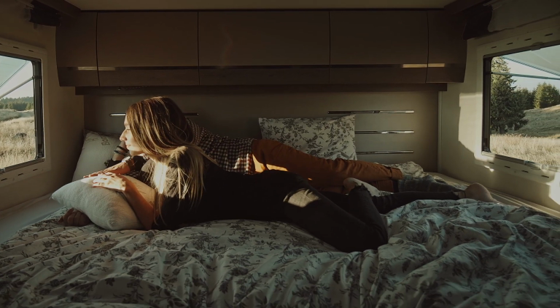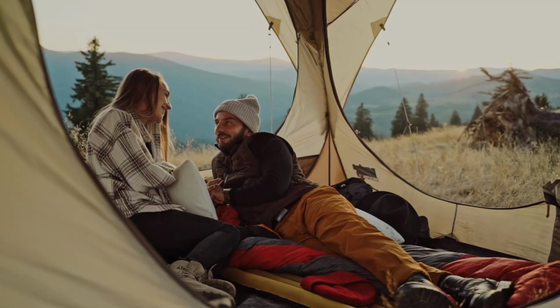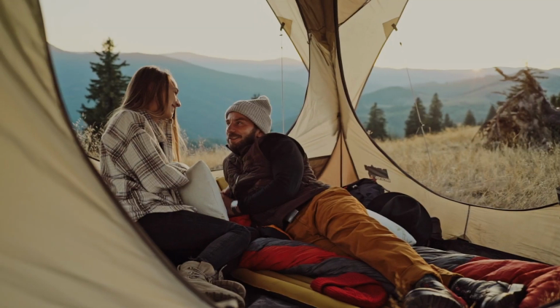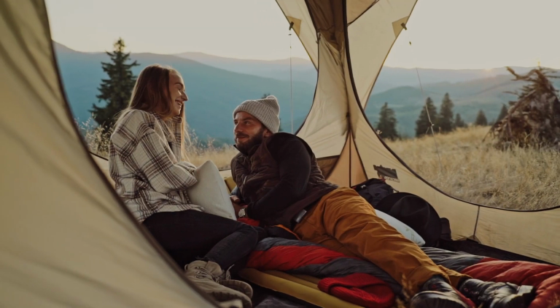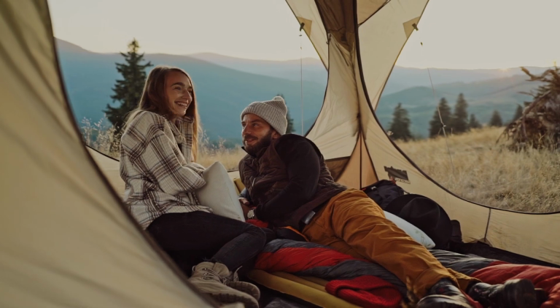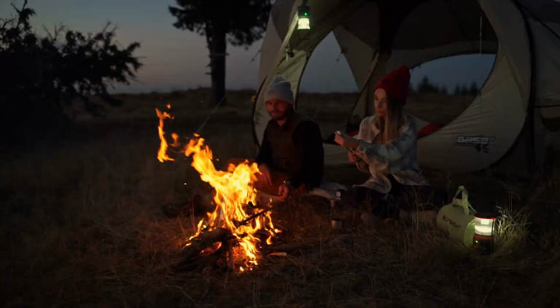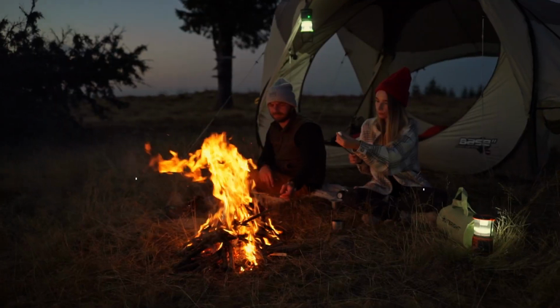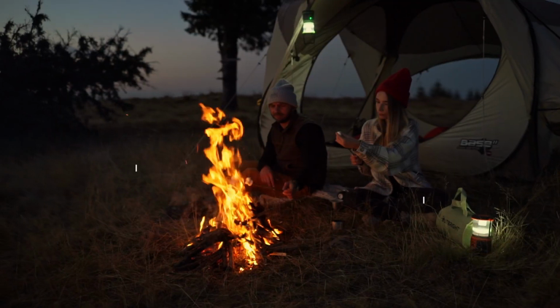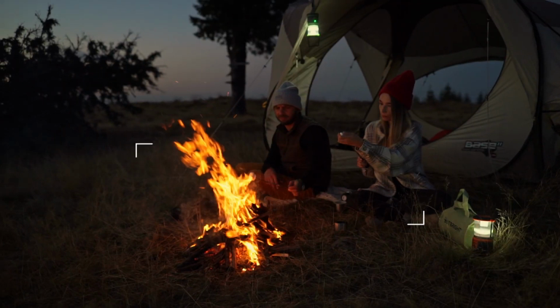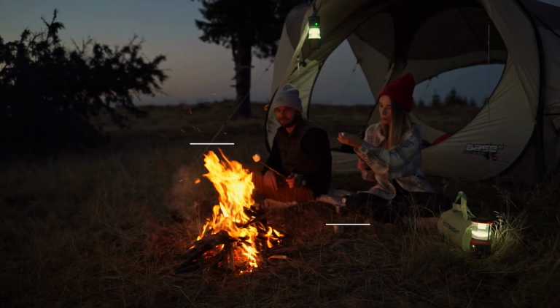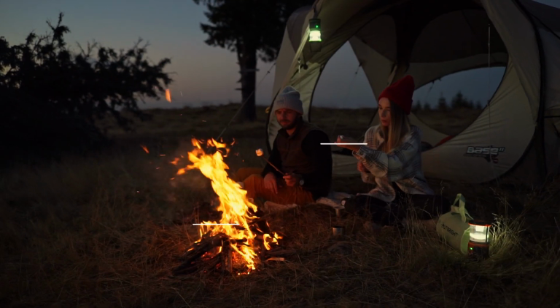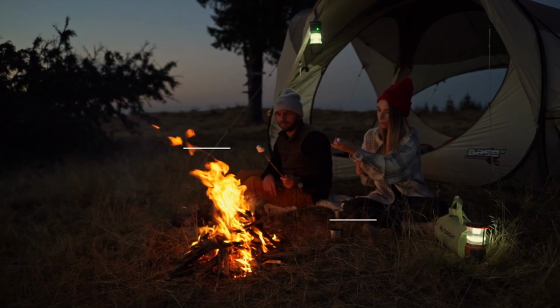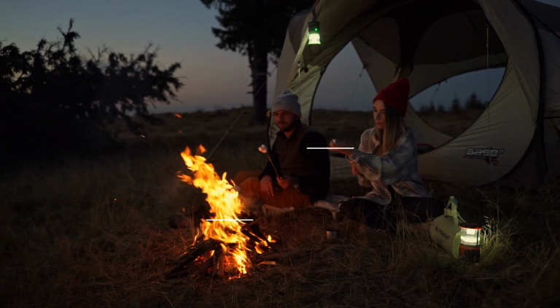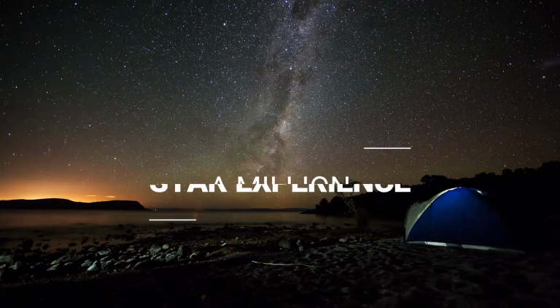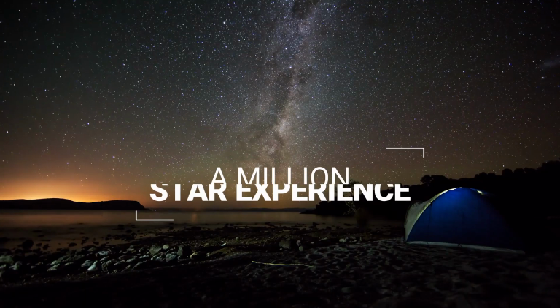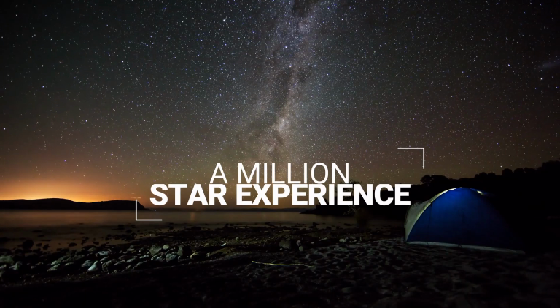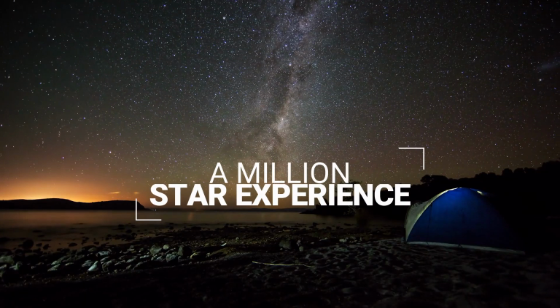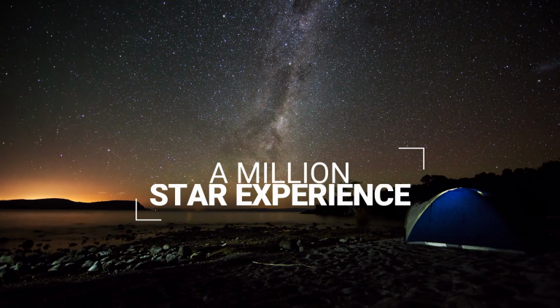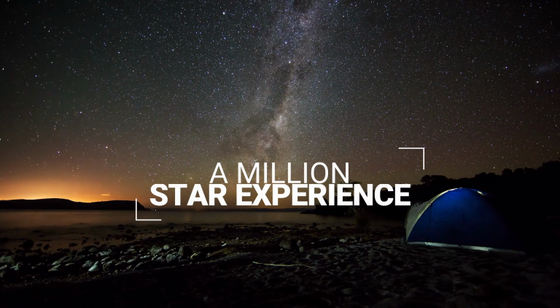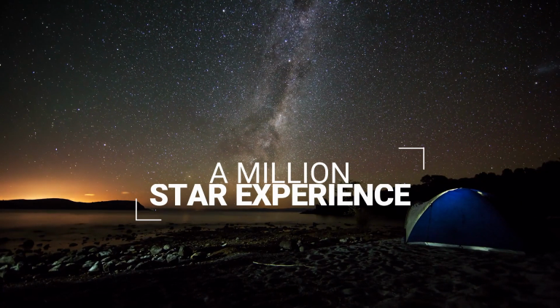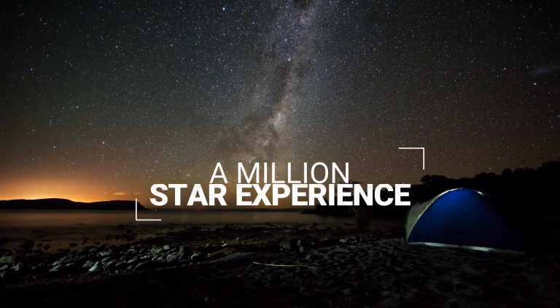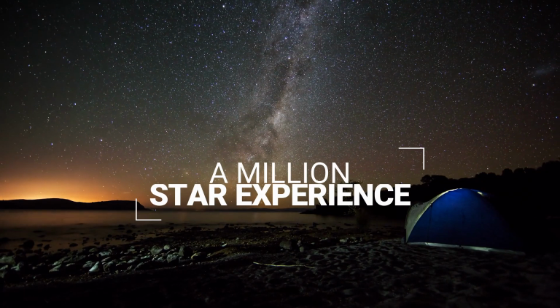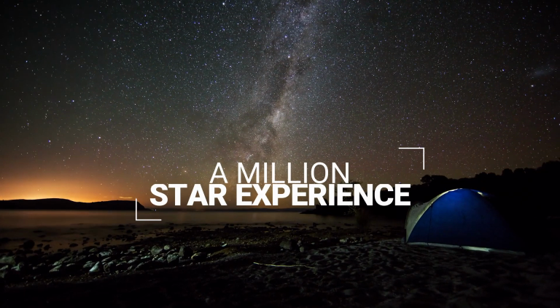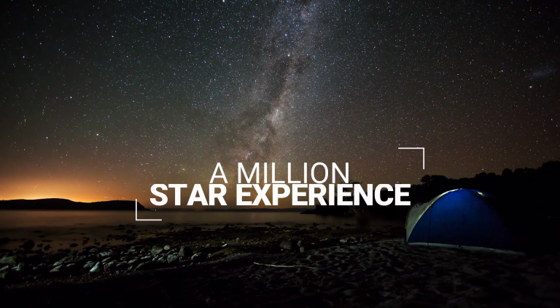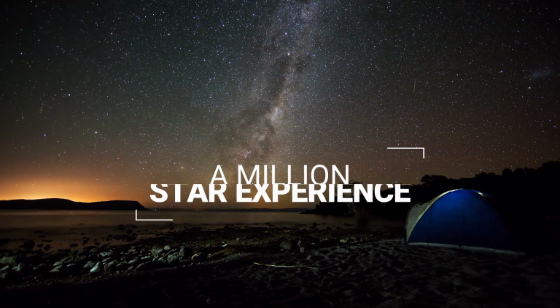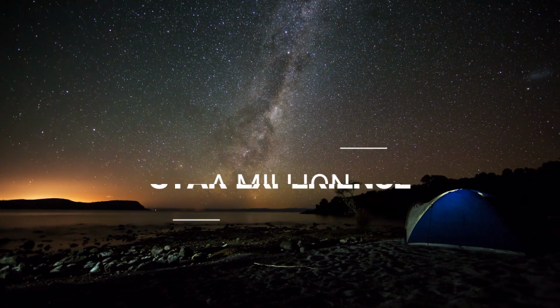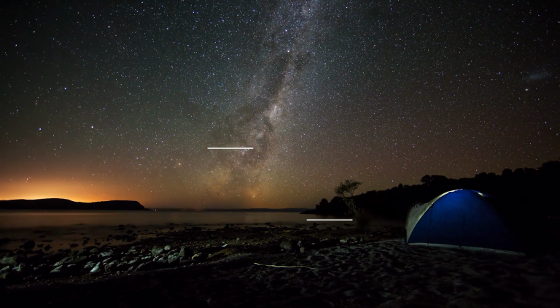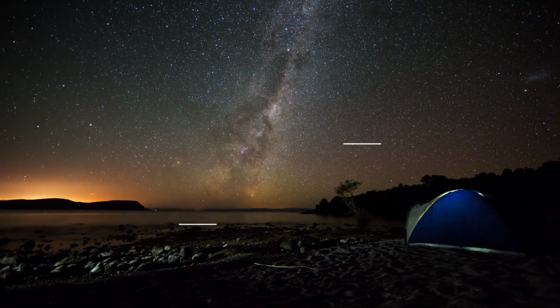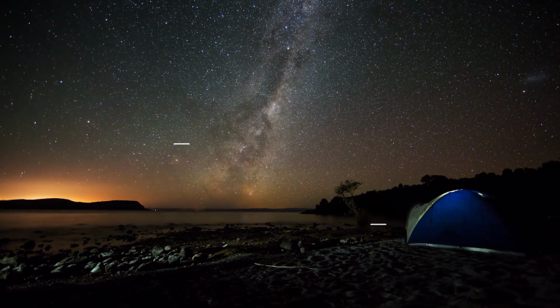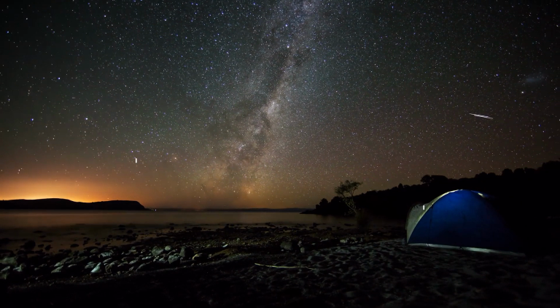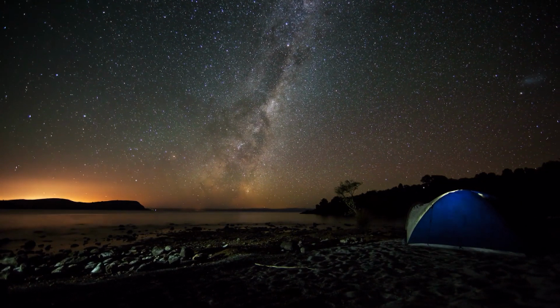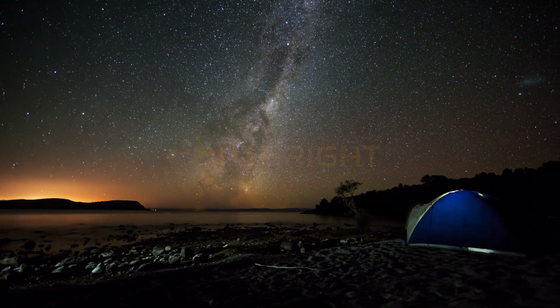Why settle for 5-star when you can get a million-star experience? OutBright. Order yours now.